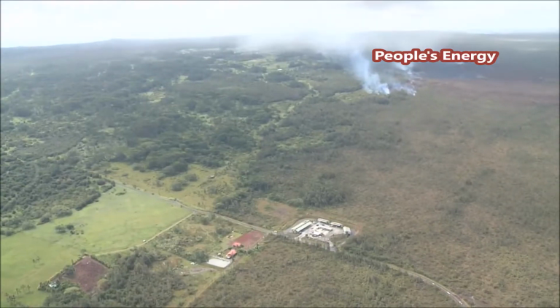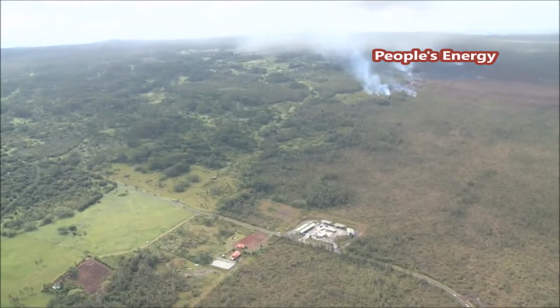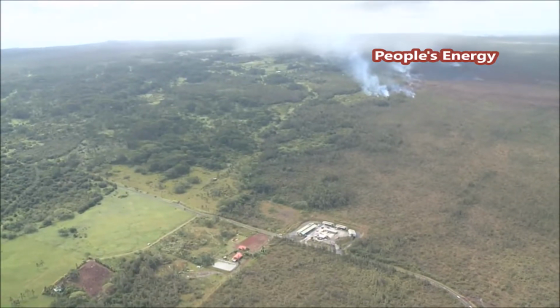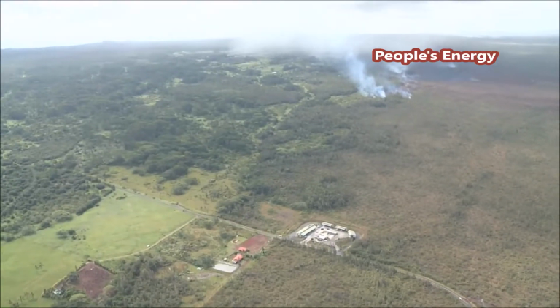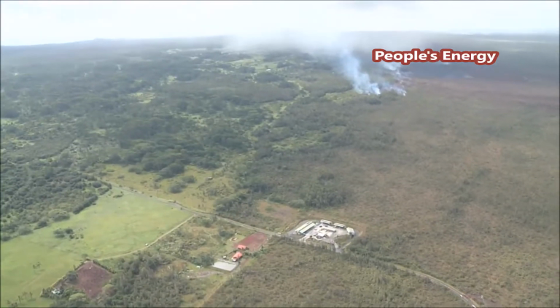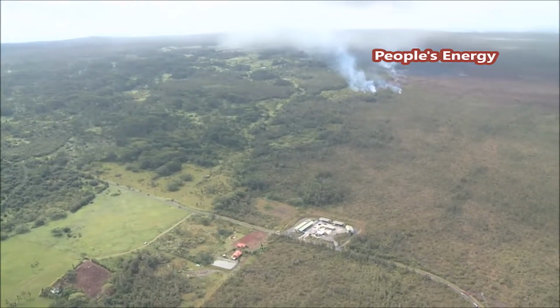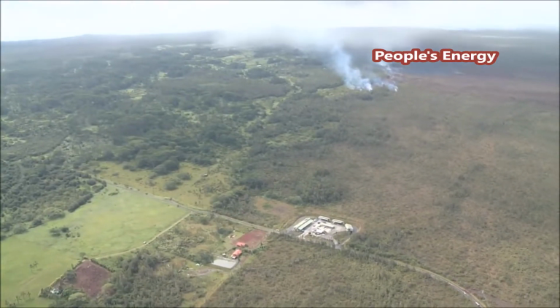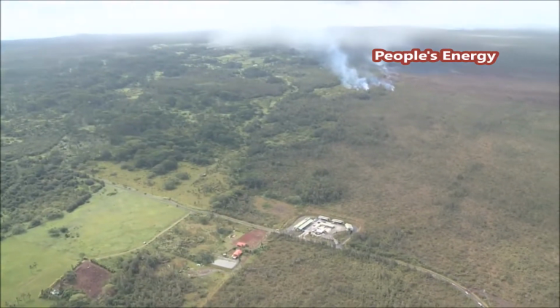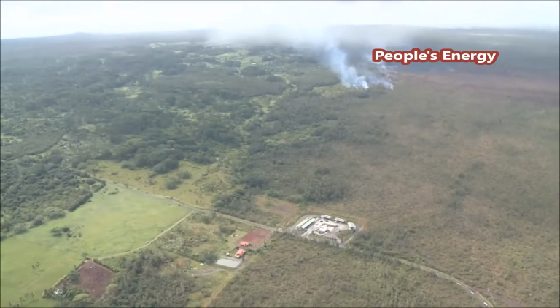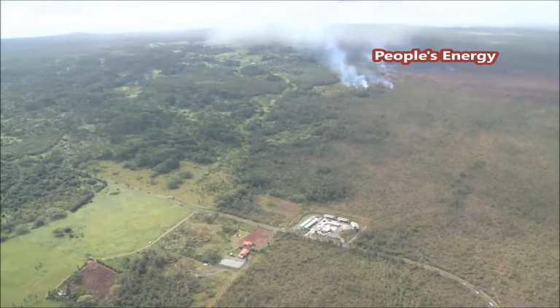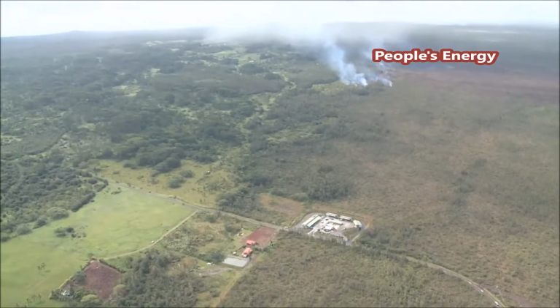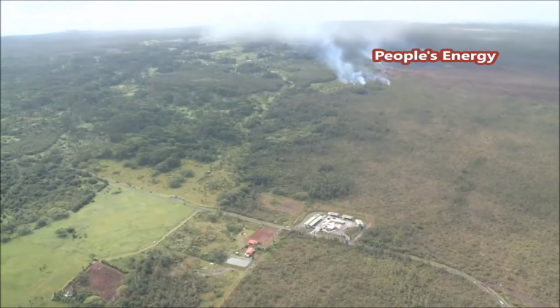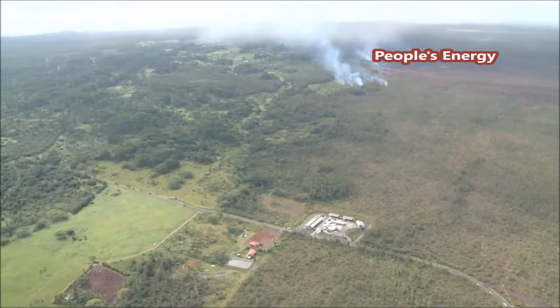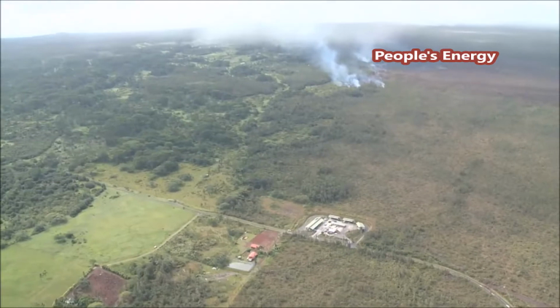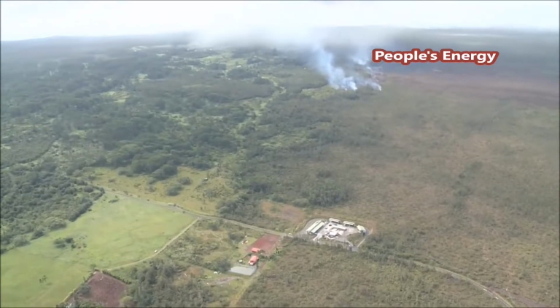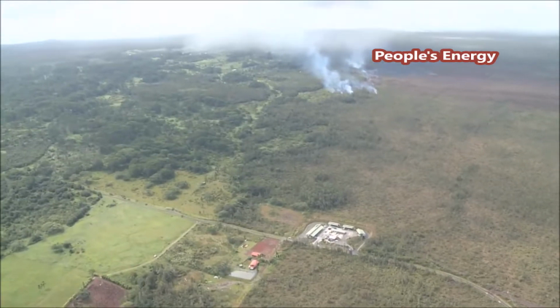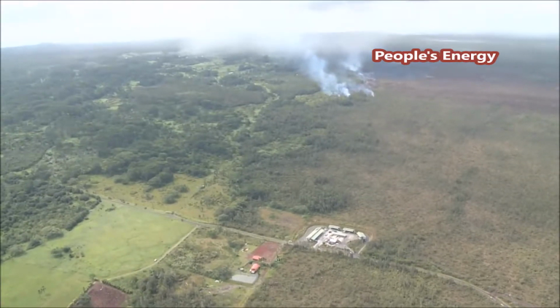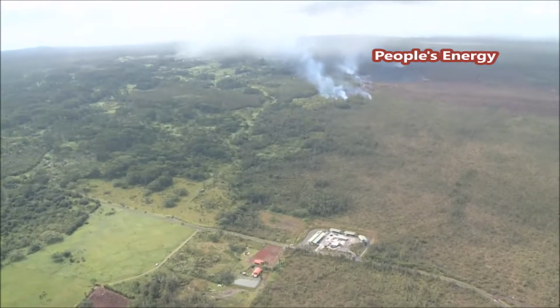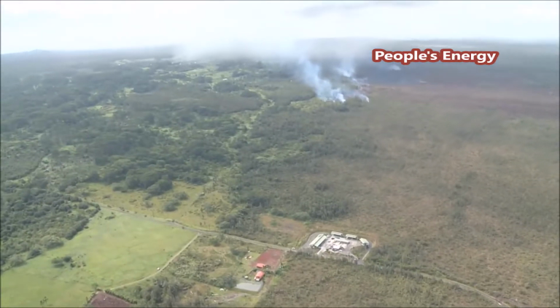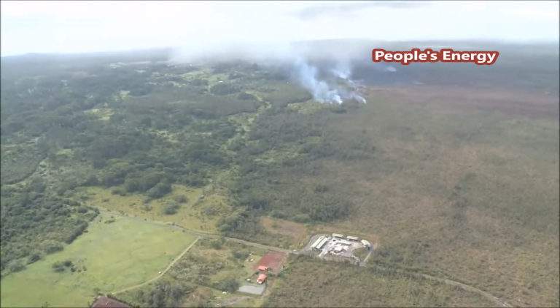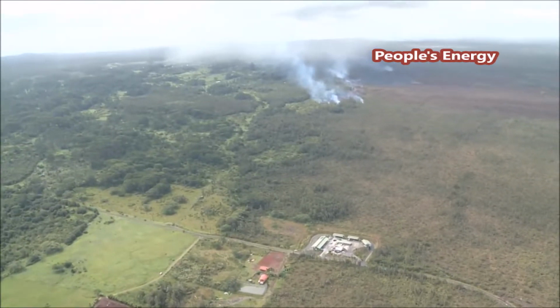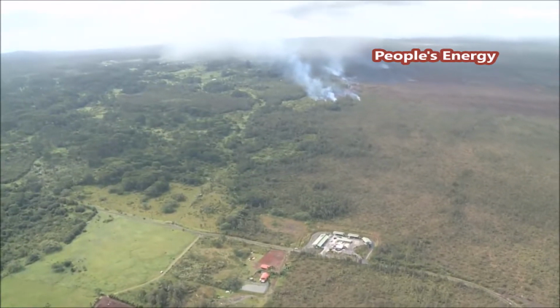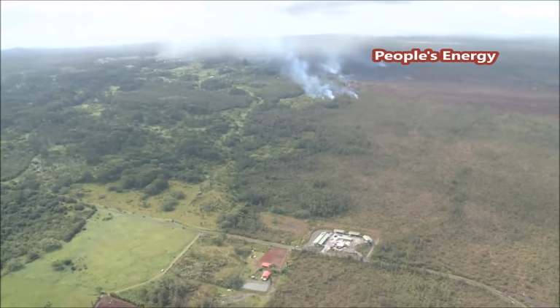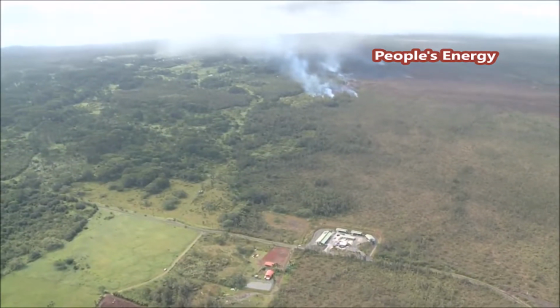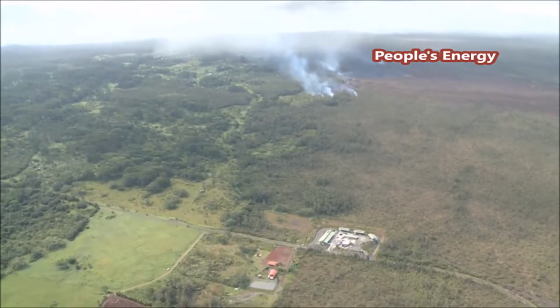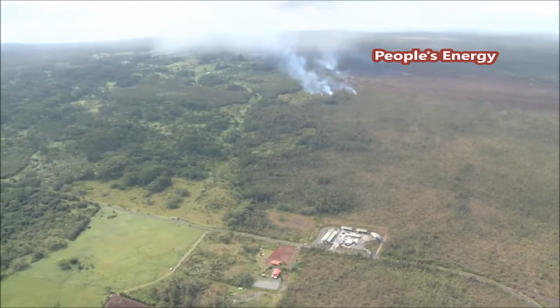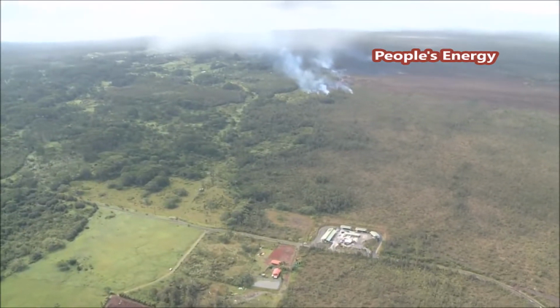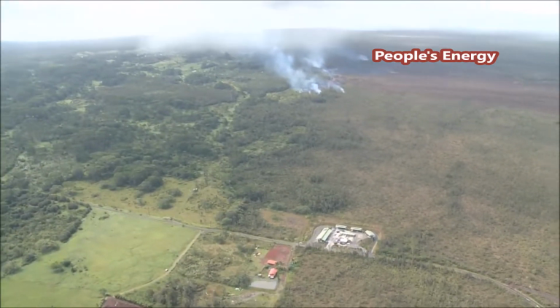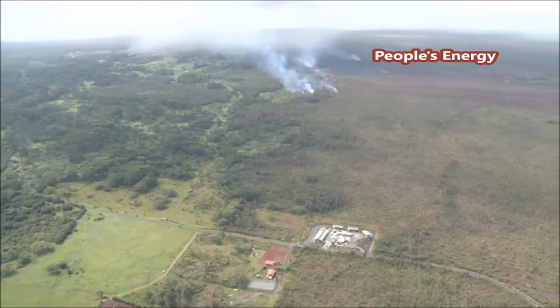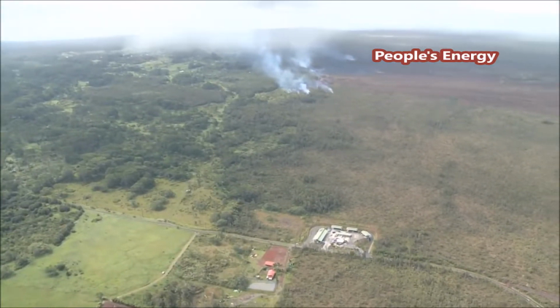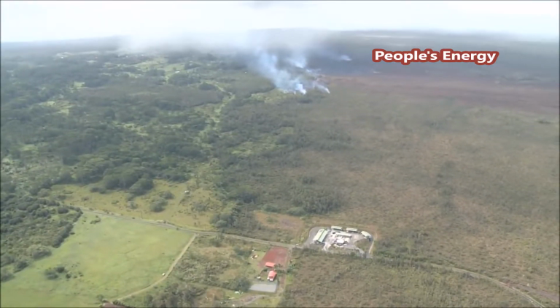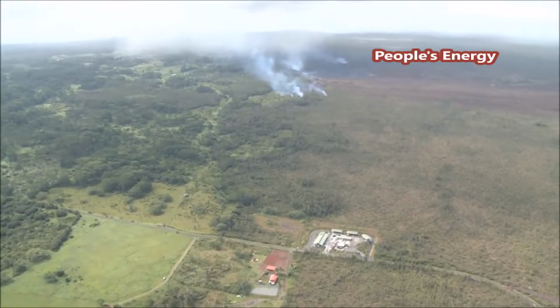Pa'a Road and the Pahoa Transfer Station were closed and emergency preparations began.